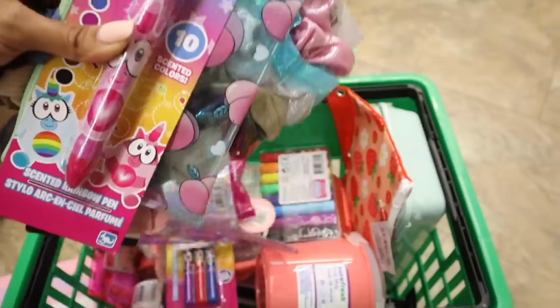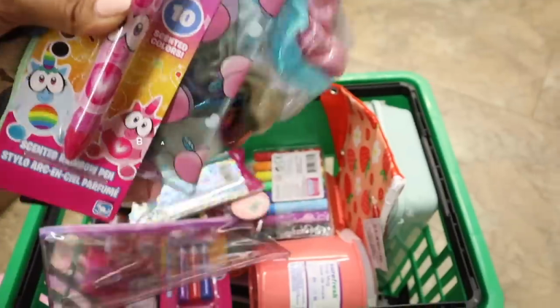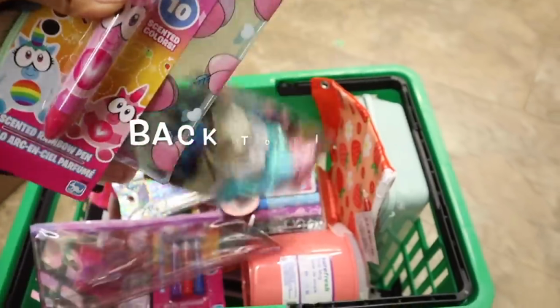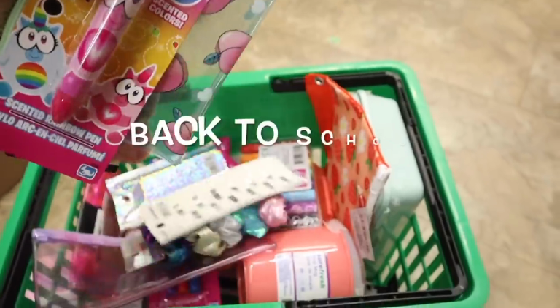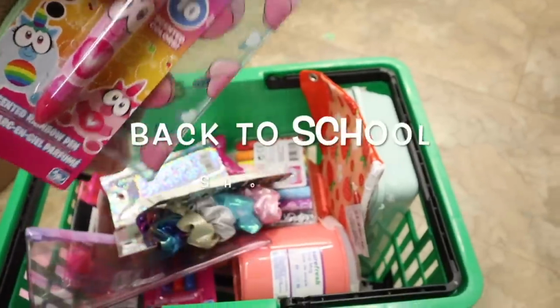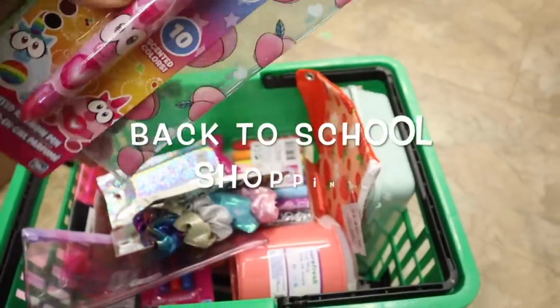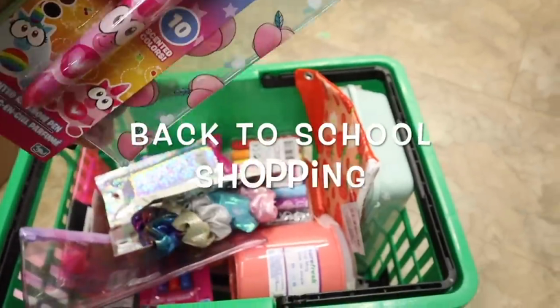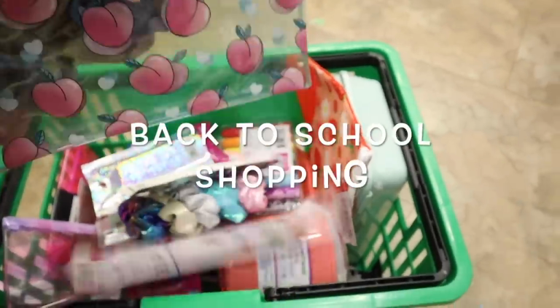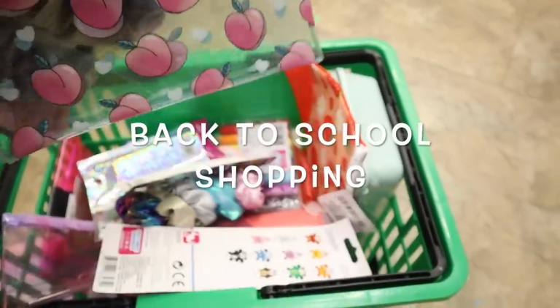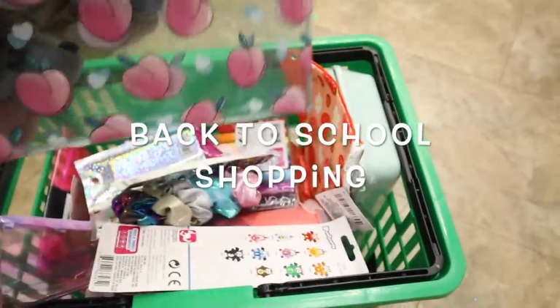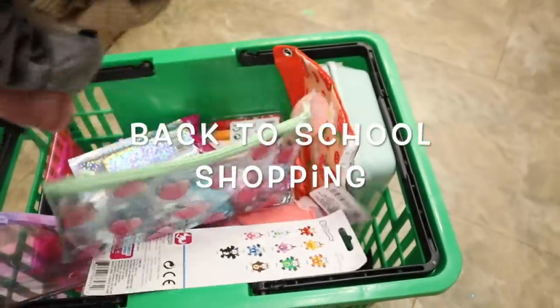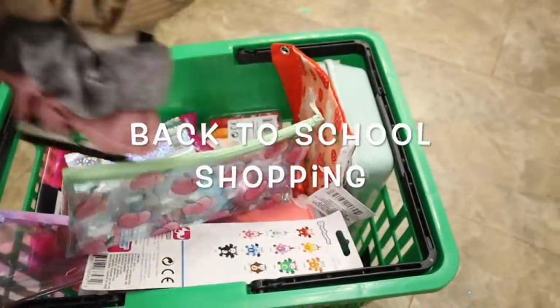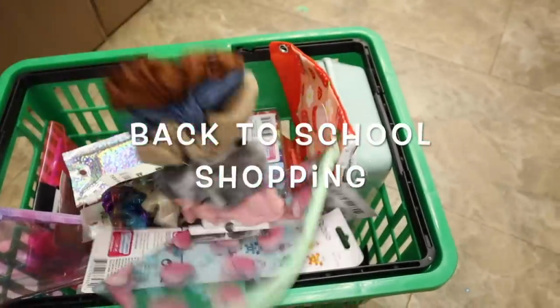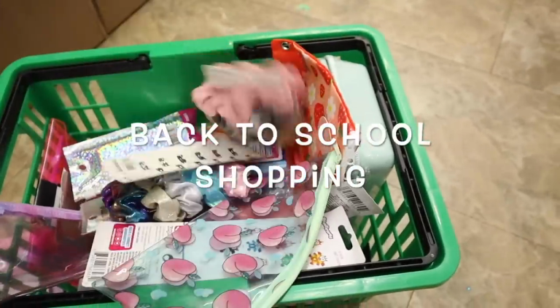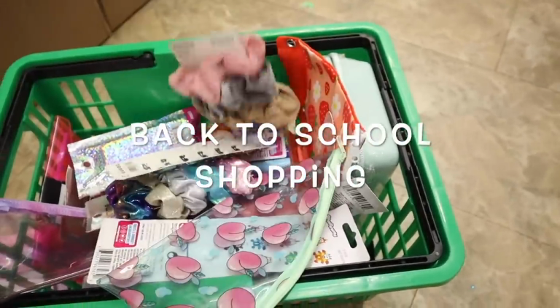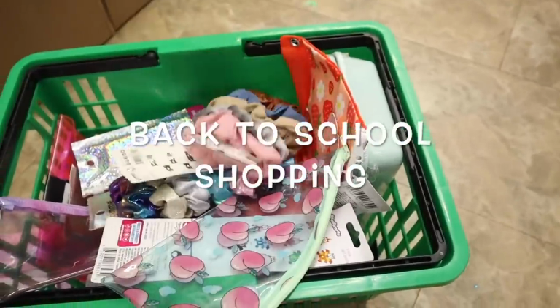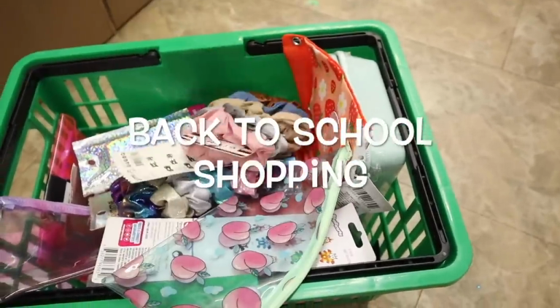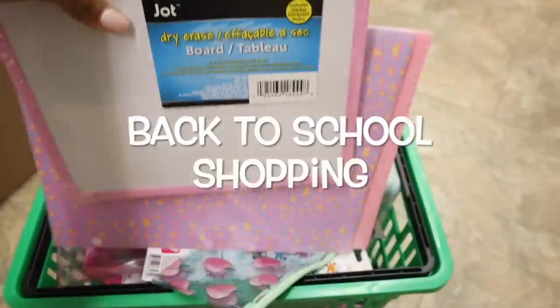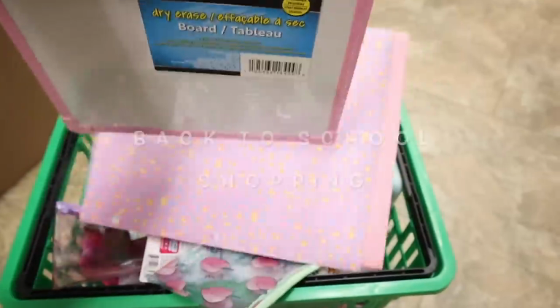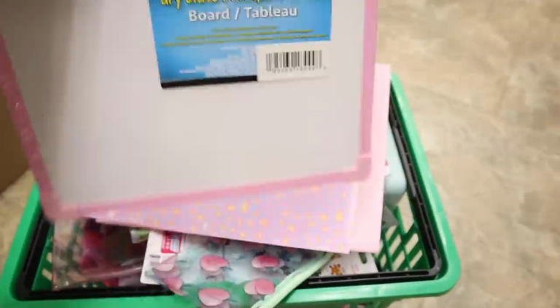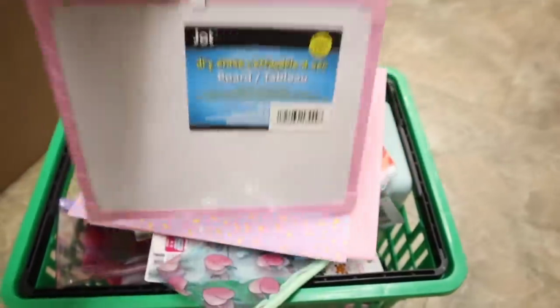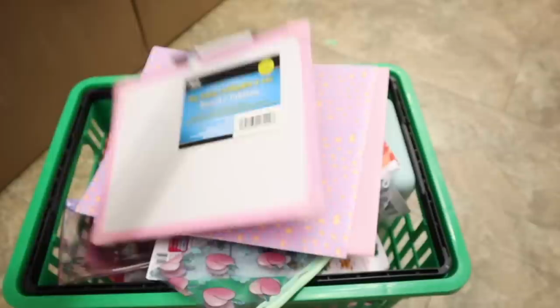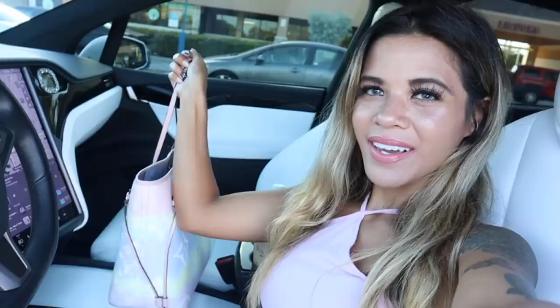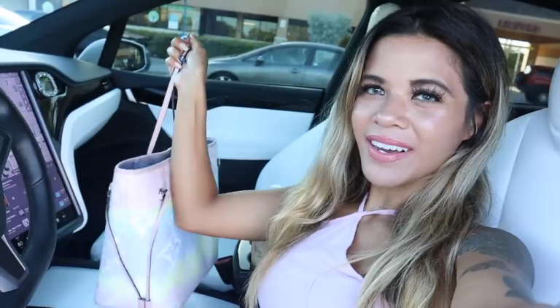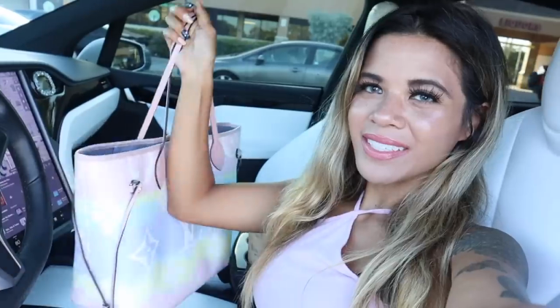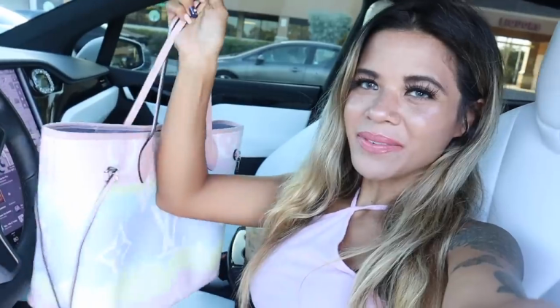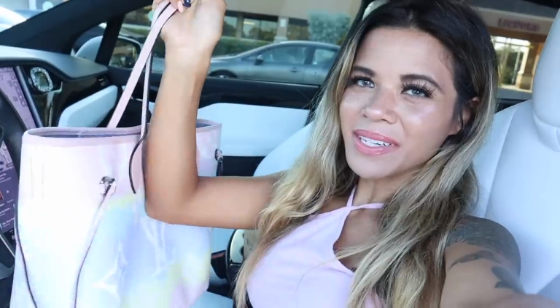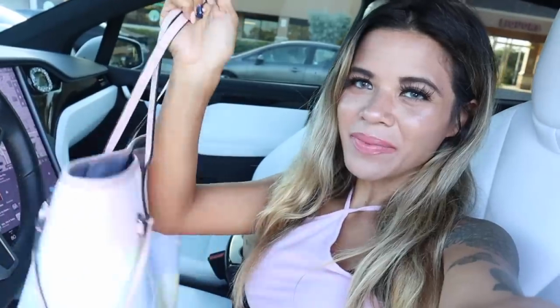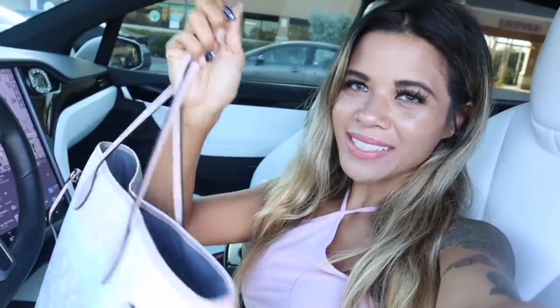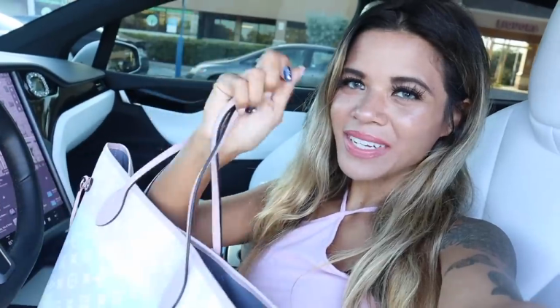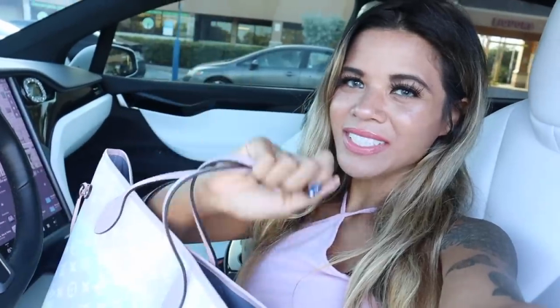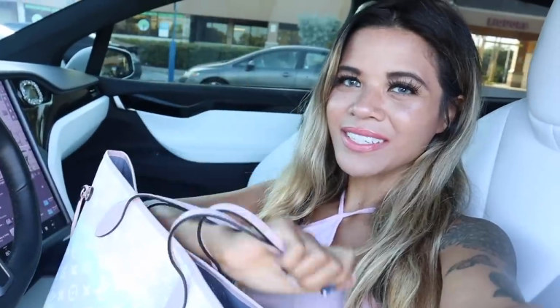Today we are going on a $500 shopping spree for back to school goodies. Hey guys and welcome back to my channel.